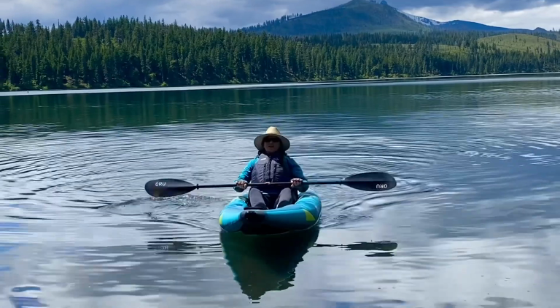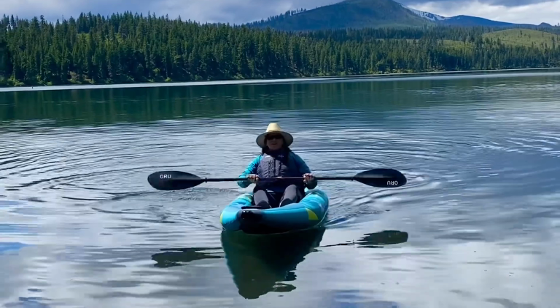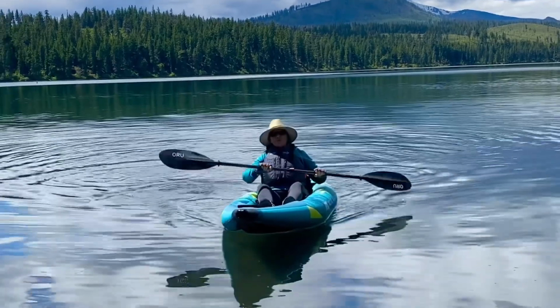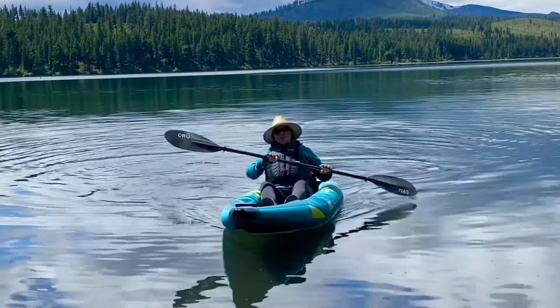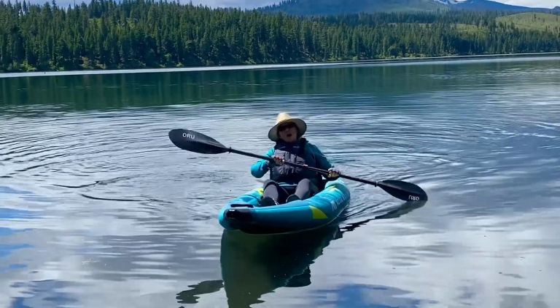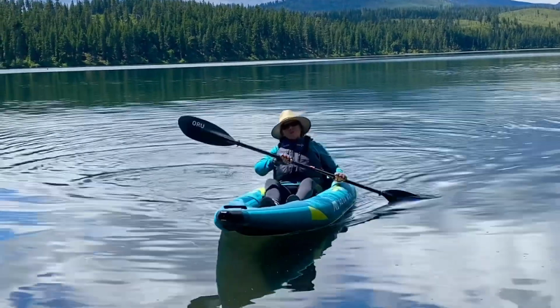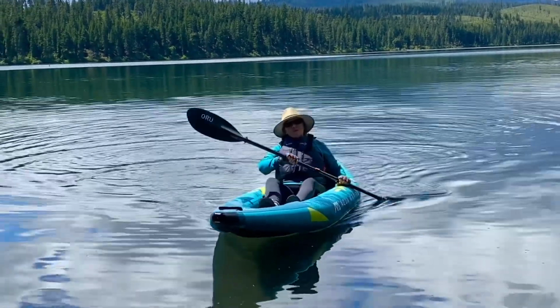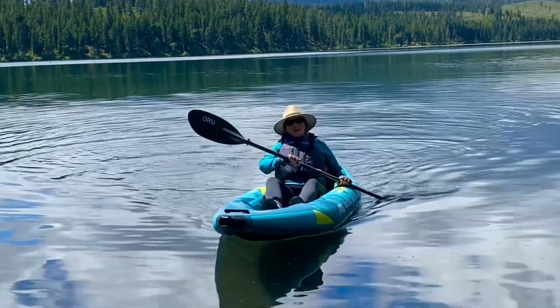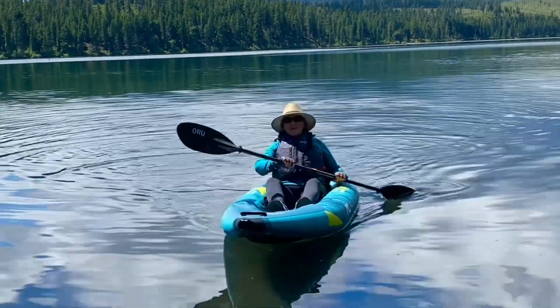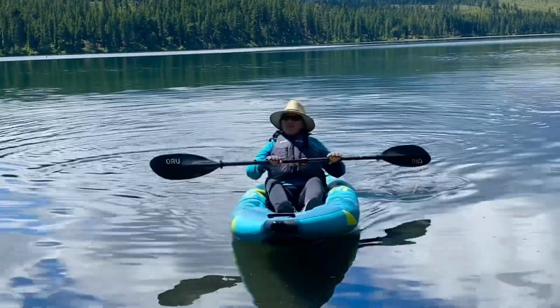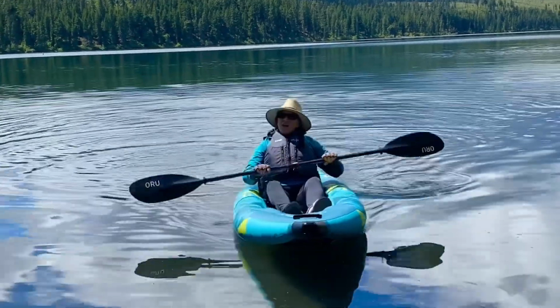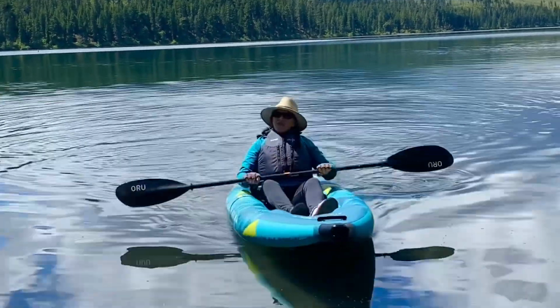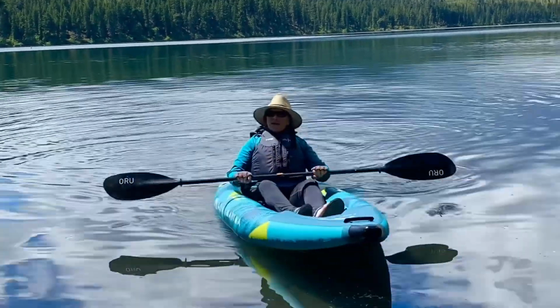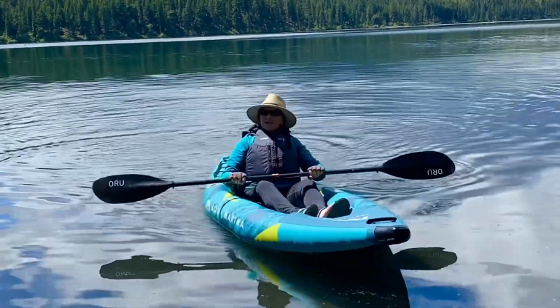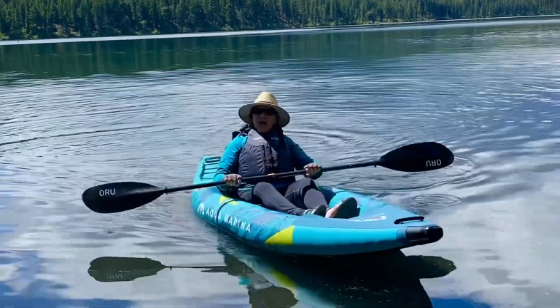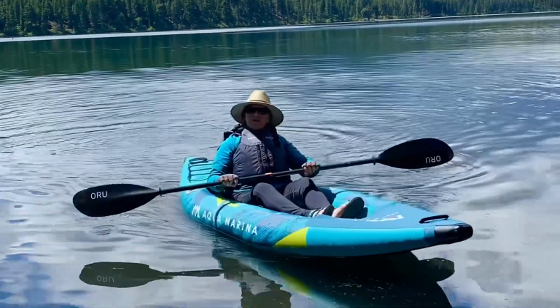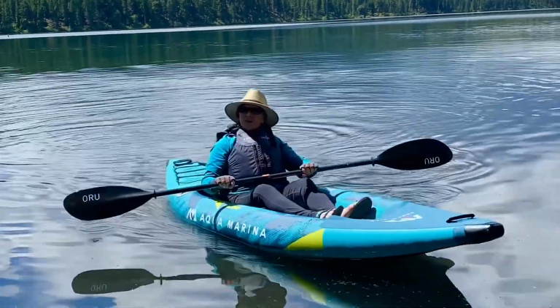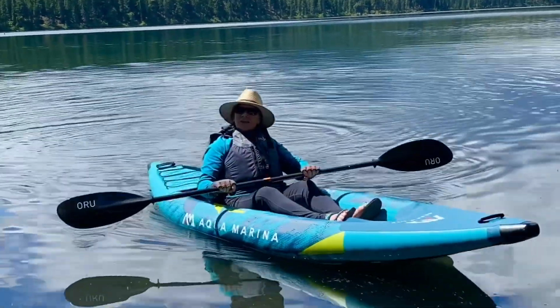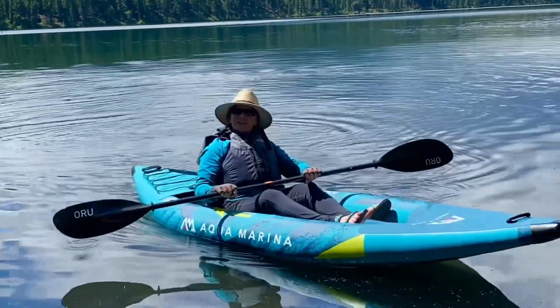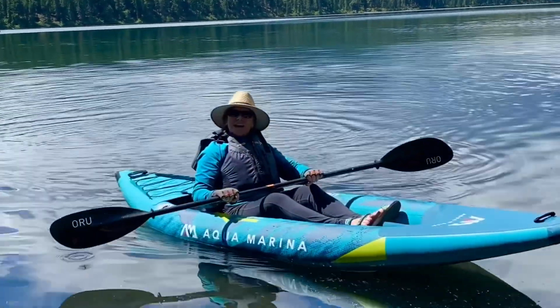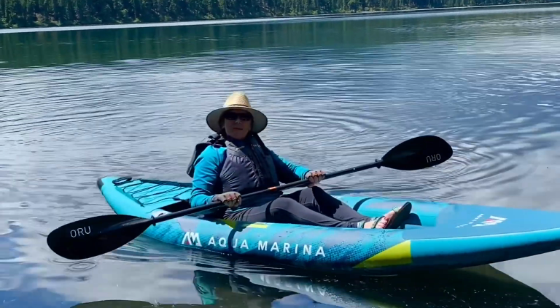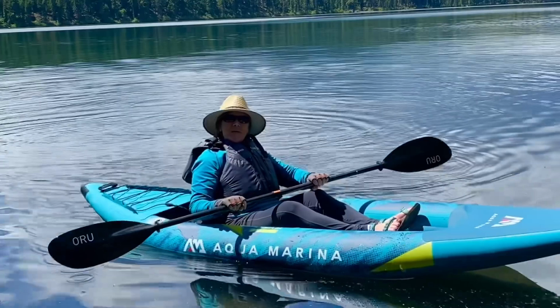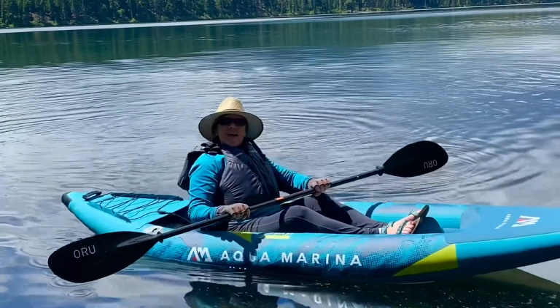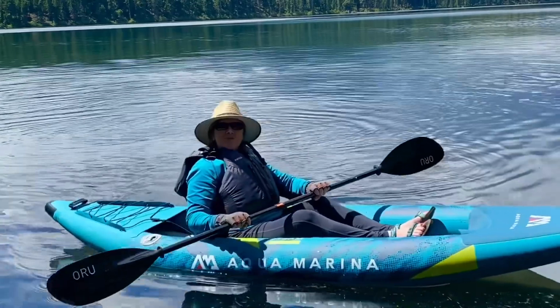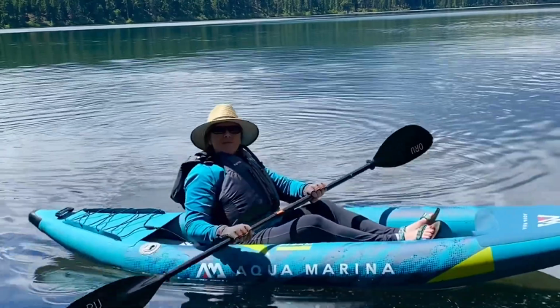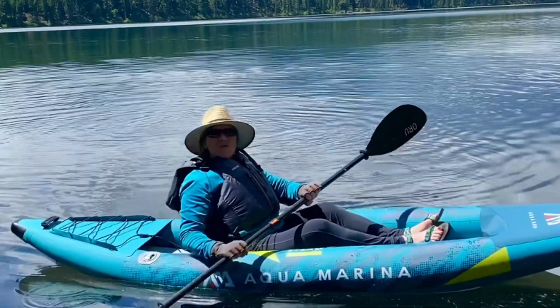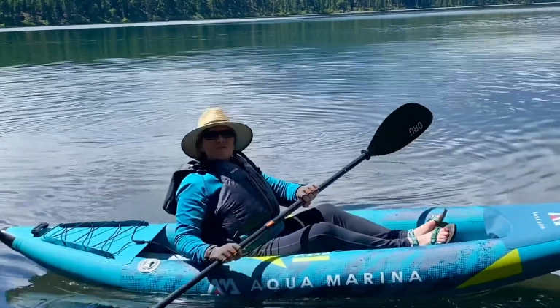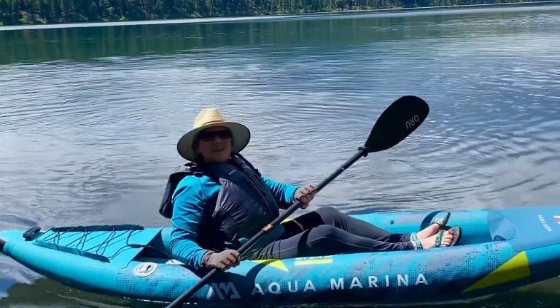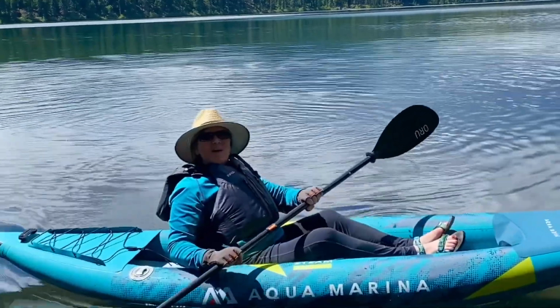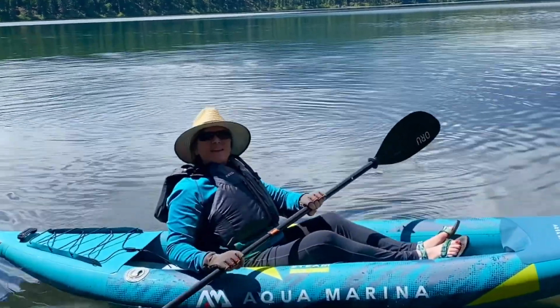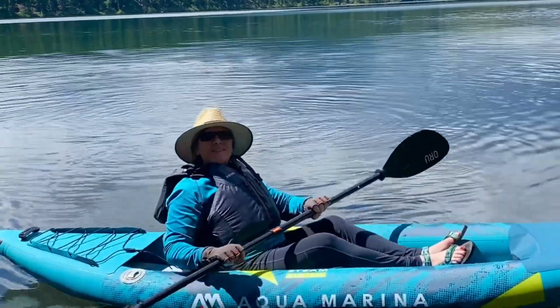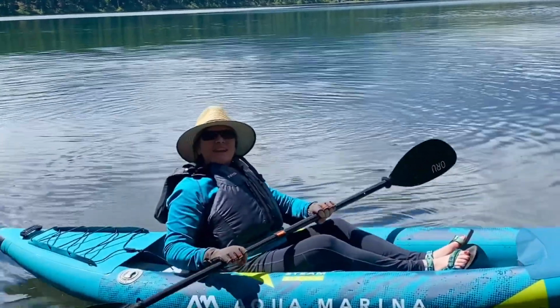With the Aquamarina, it's very easy to paddle, very easy to set up, and you're ready for a wonderful day of paddling on the lake.